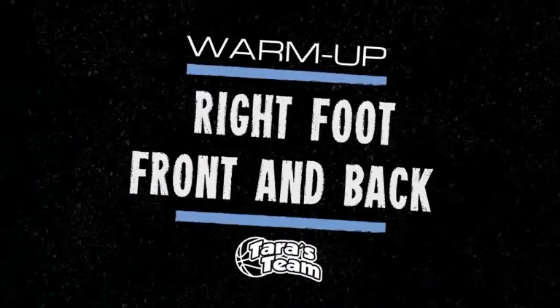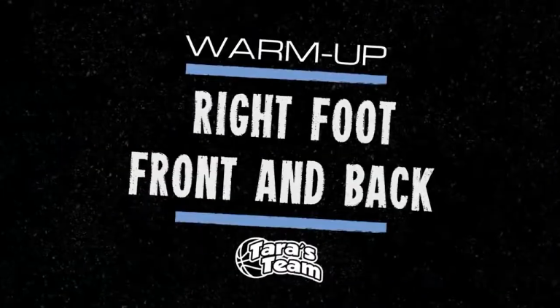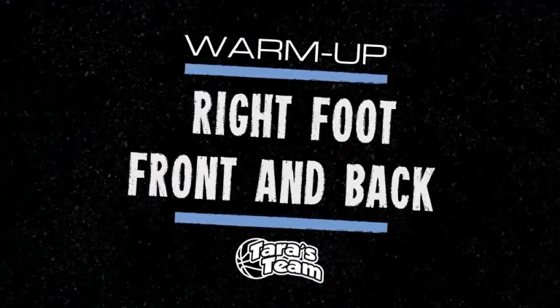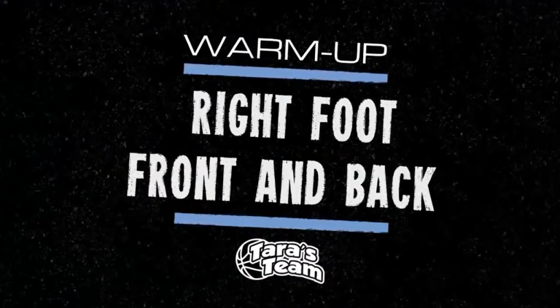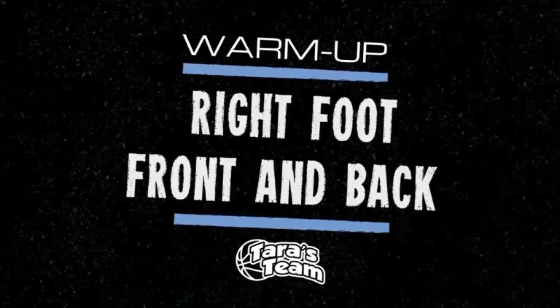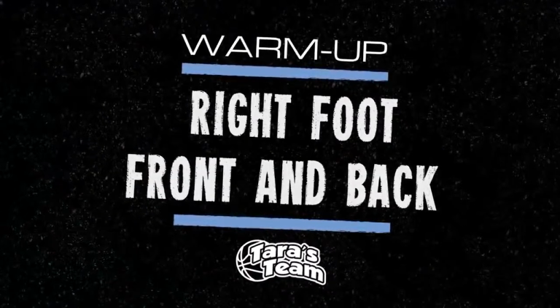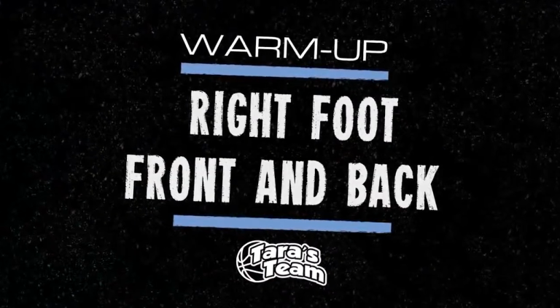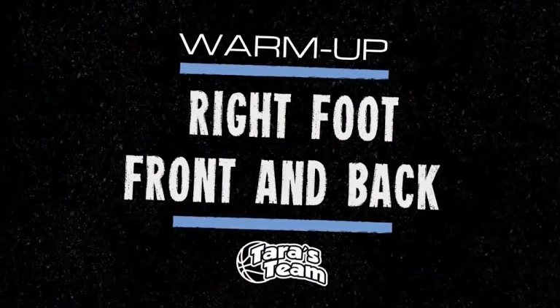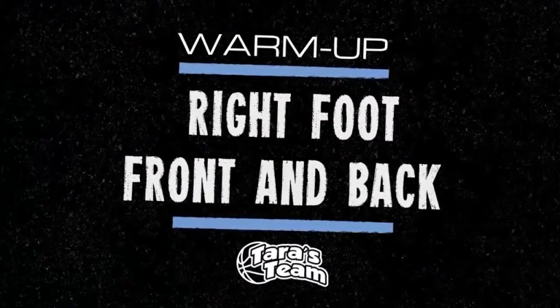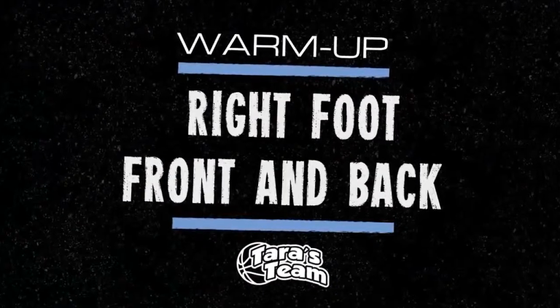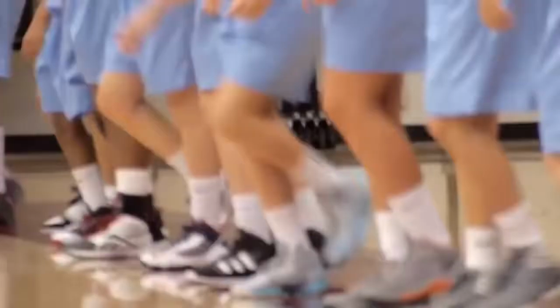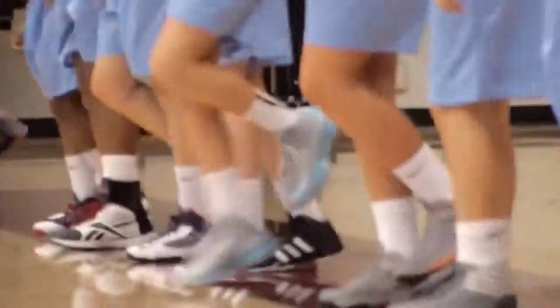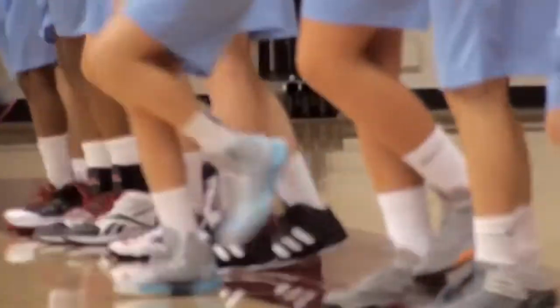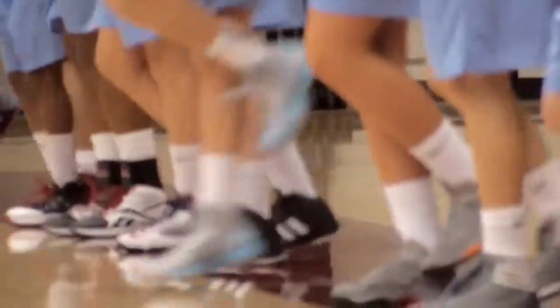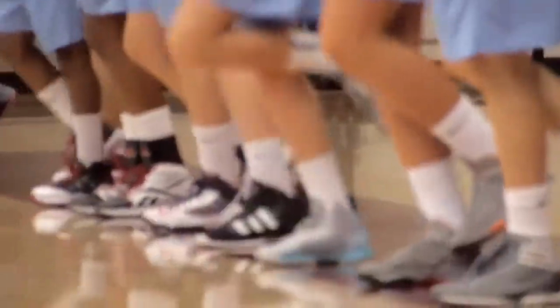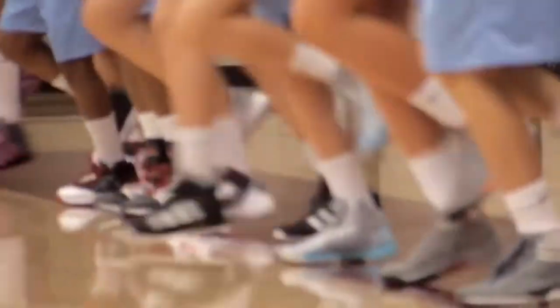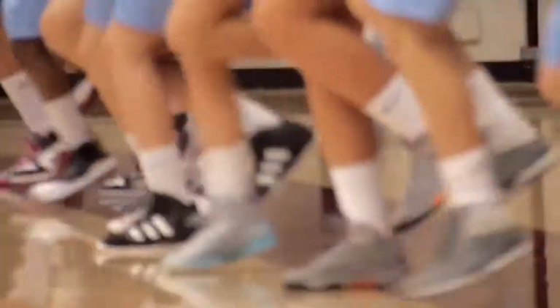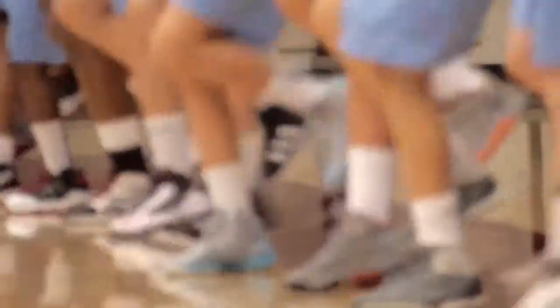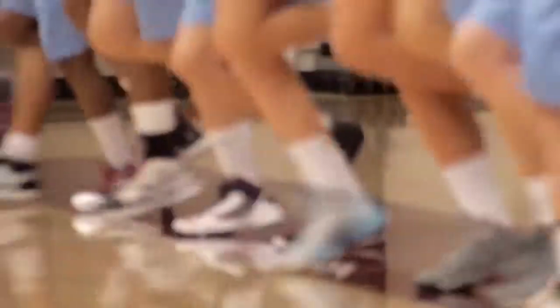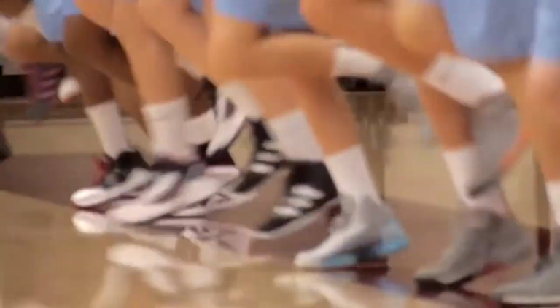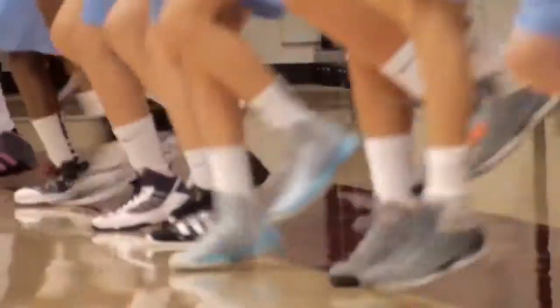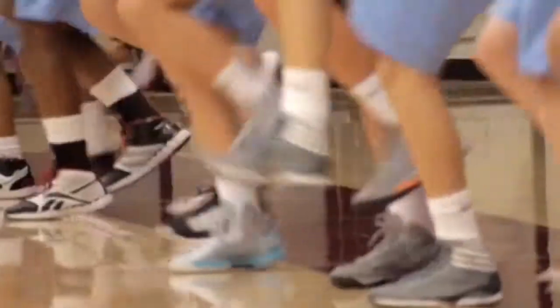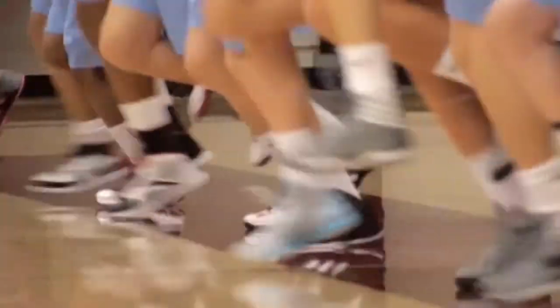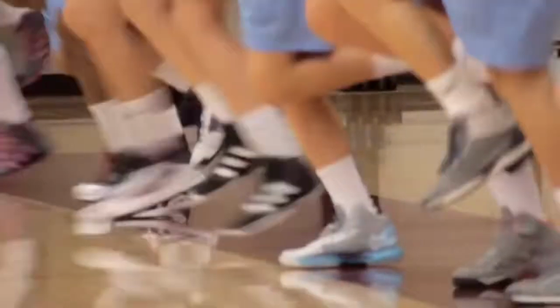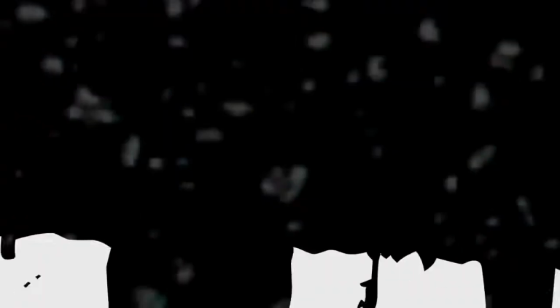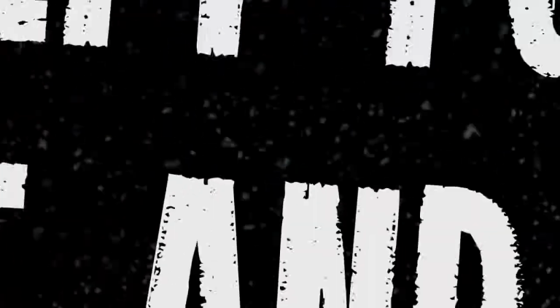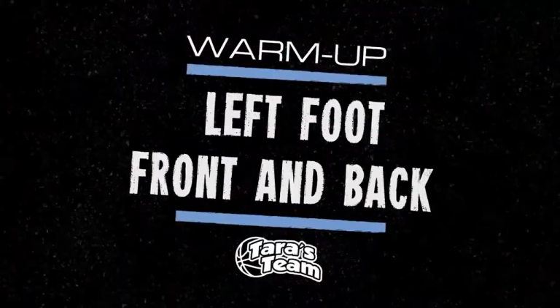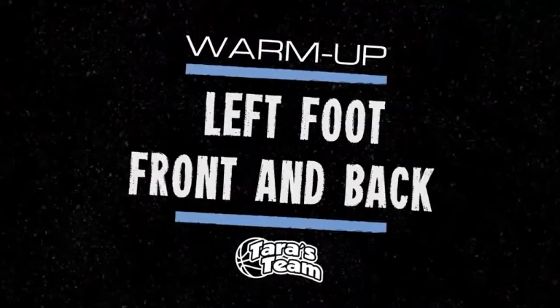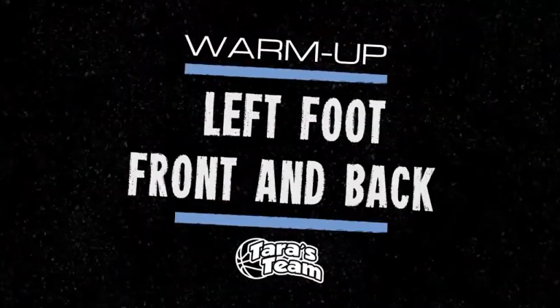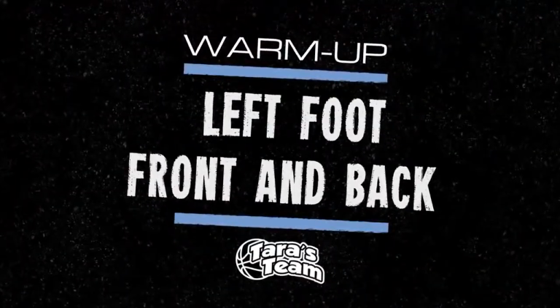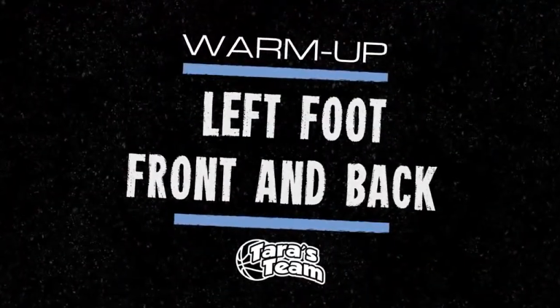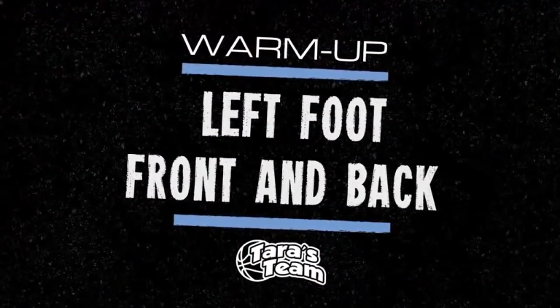Now we'll go one foot. Right foot — go. Good job. Left foot.